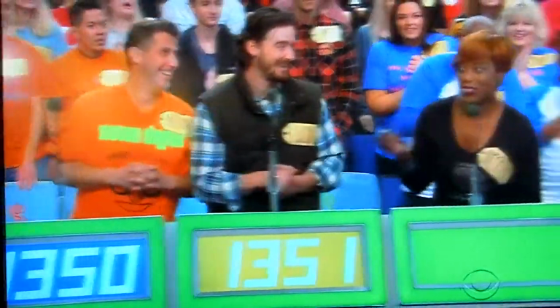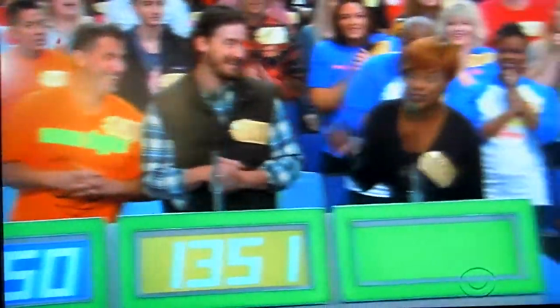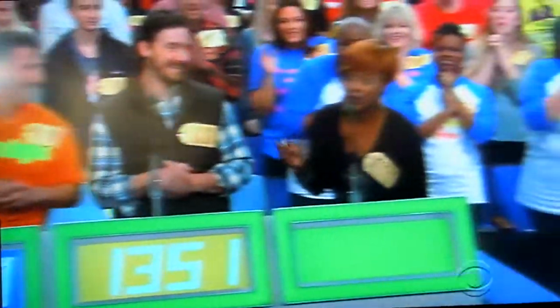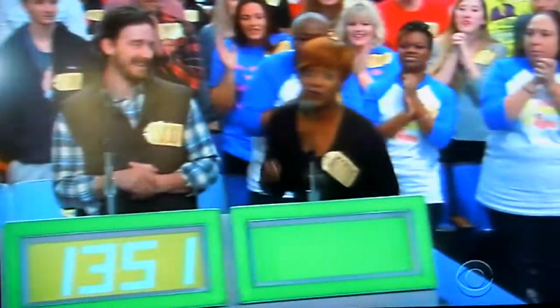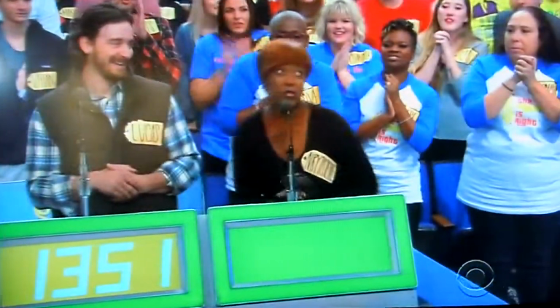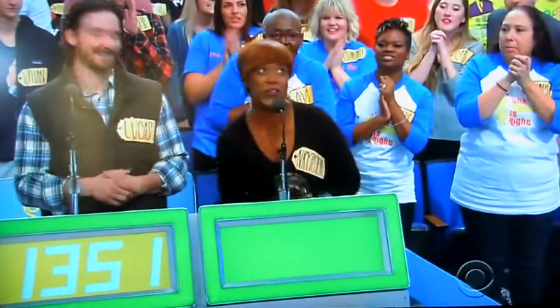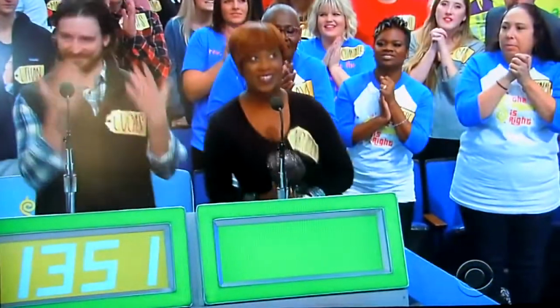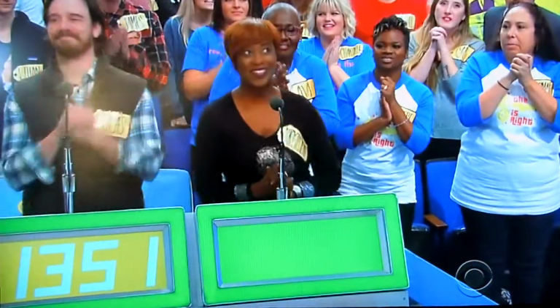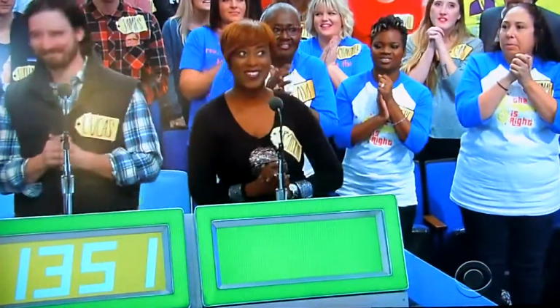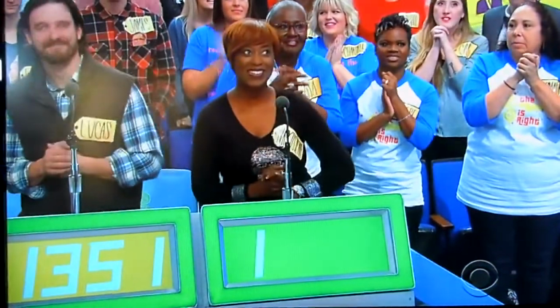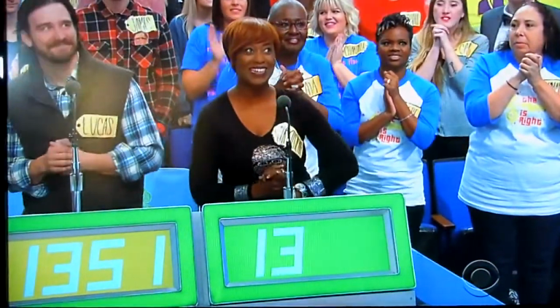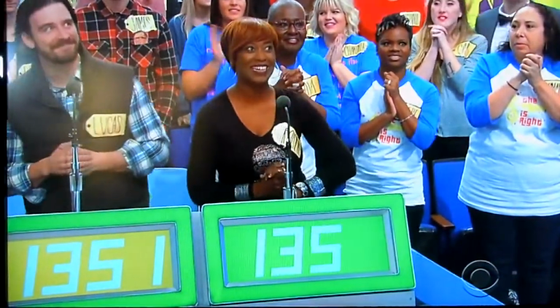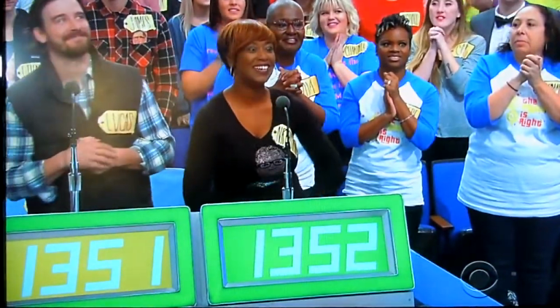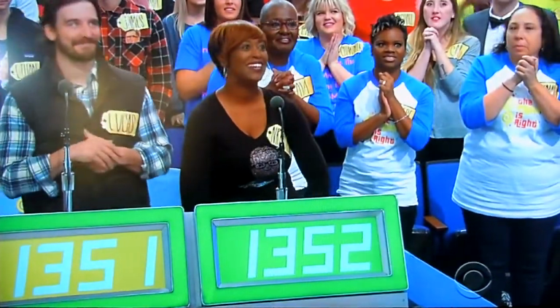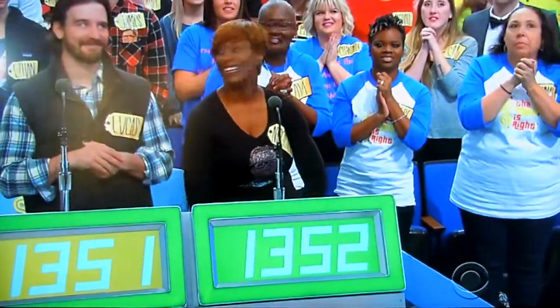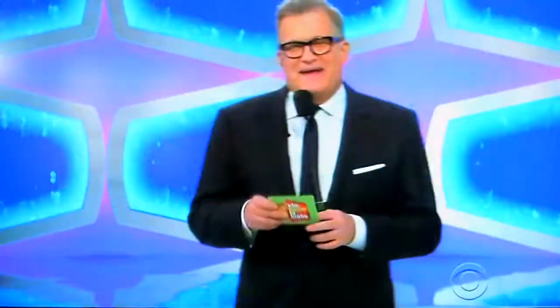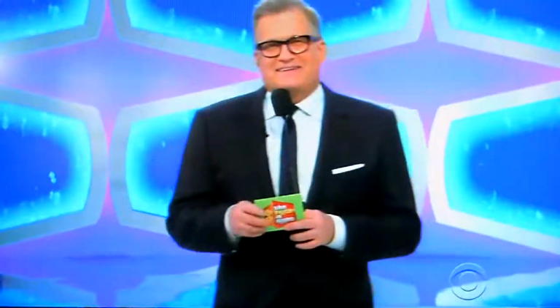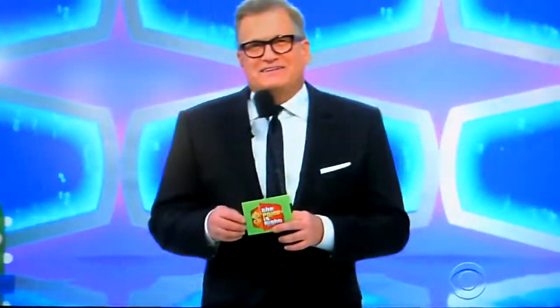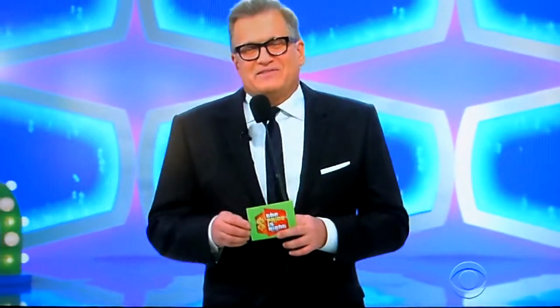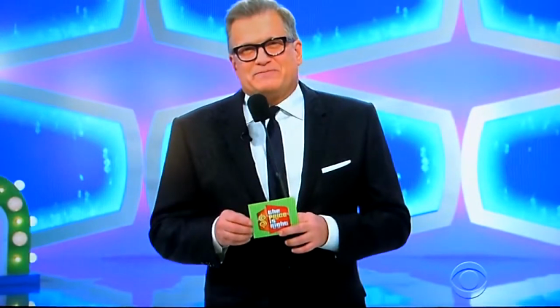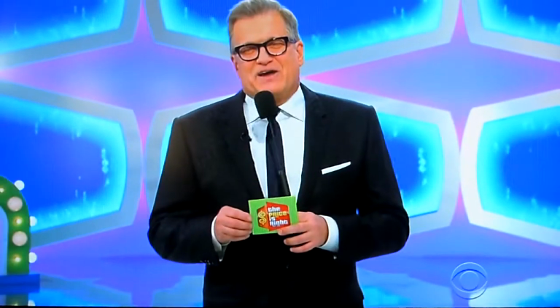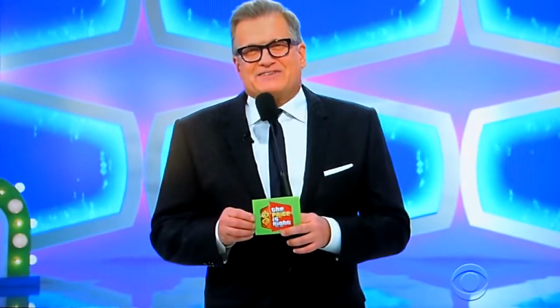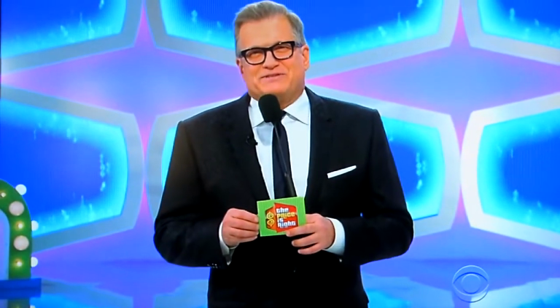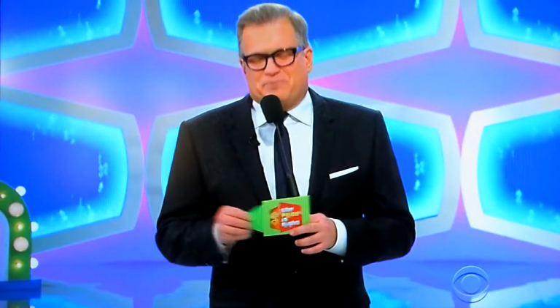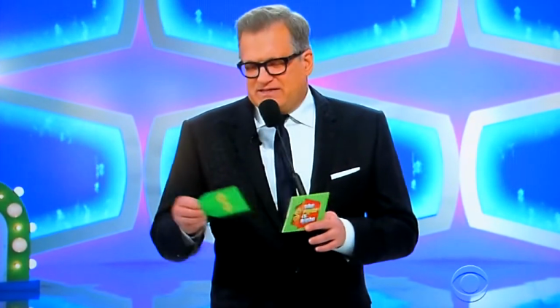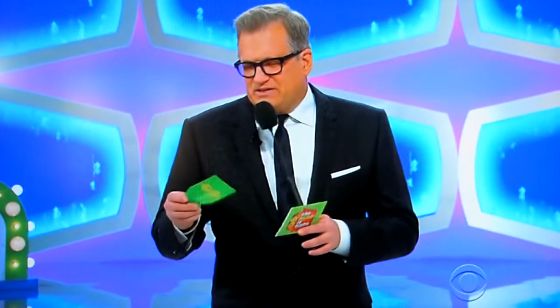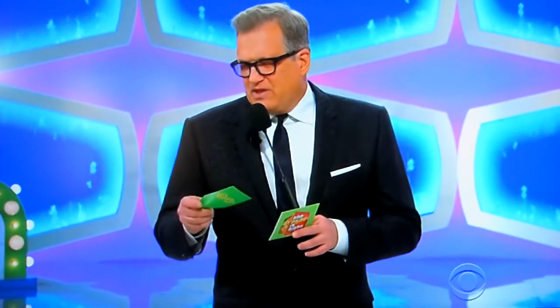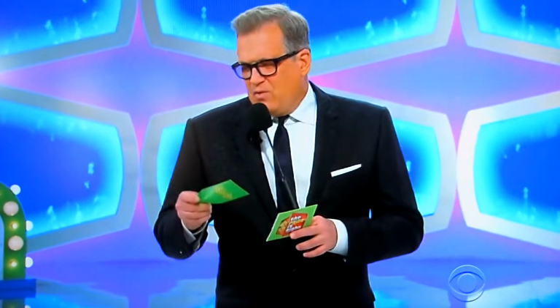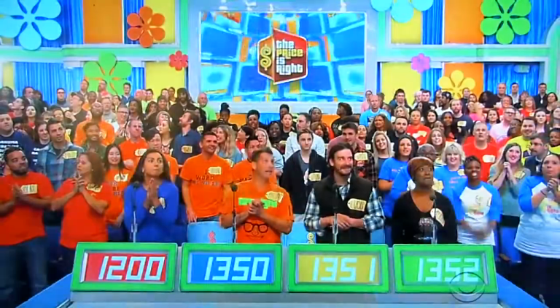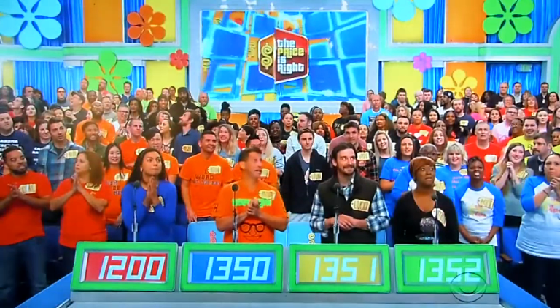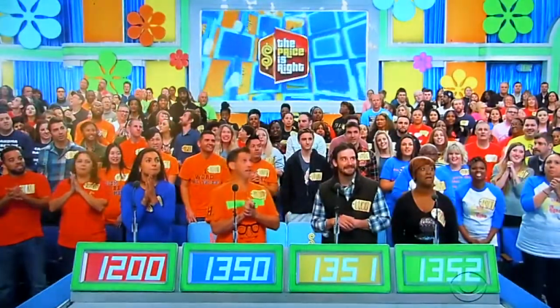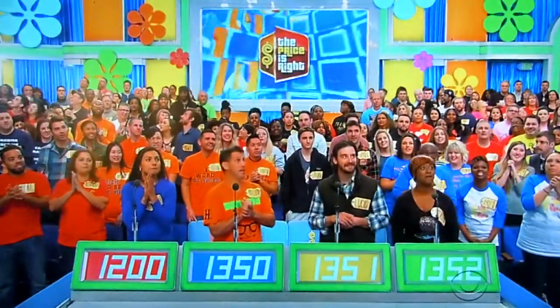$1,352. $1,352. Oh, man. Whipsaw. An actual retail price? $1,830.